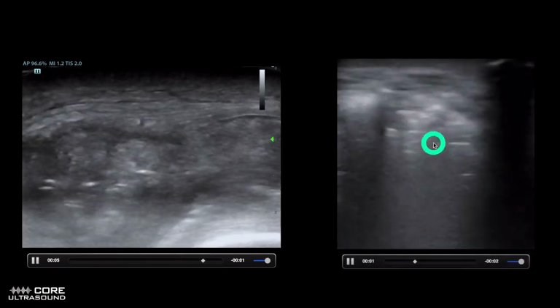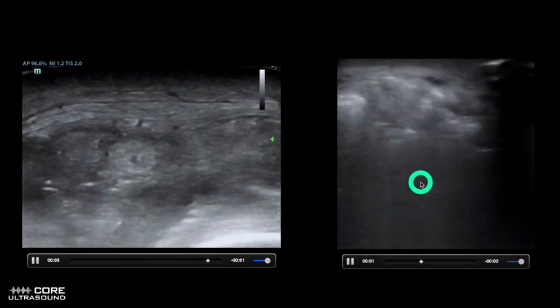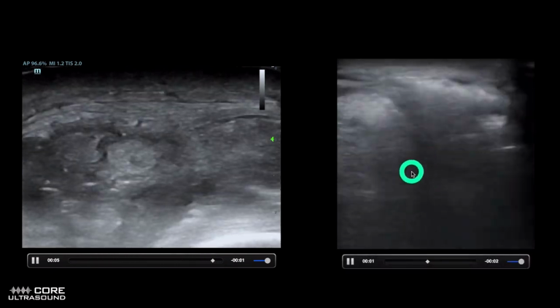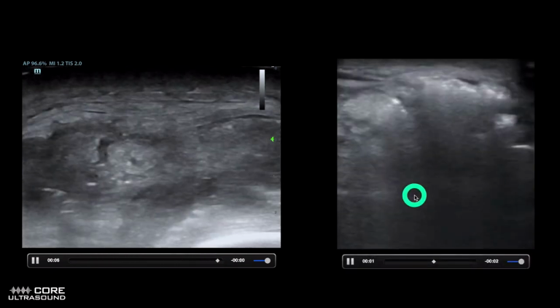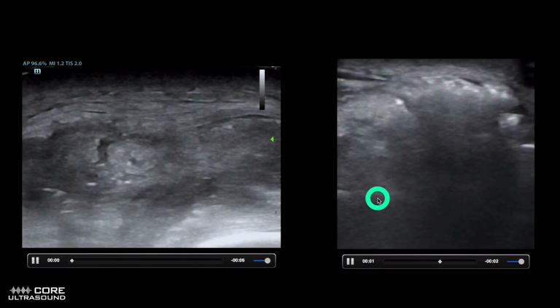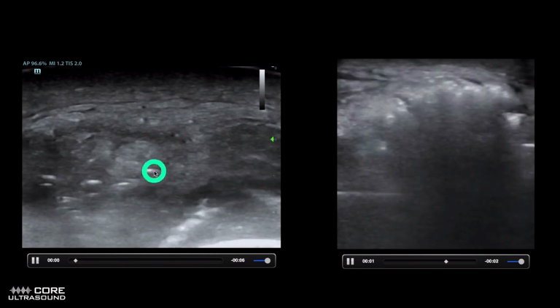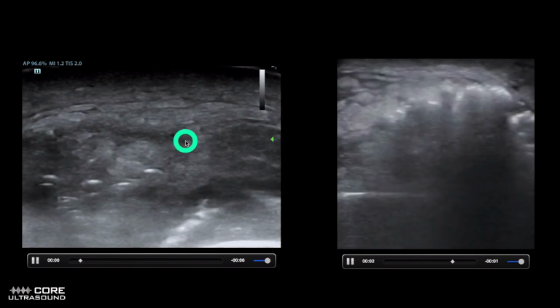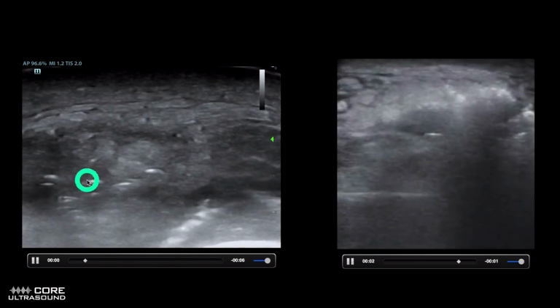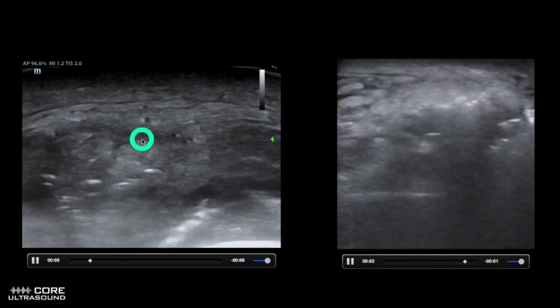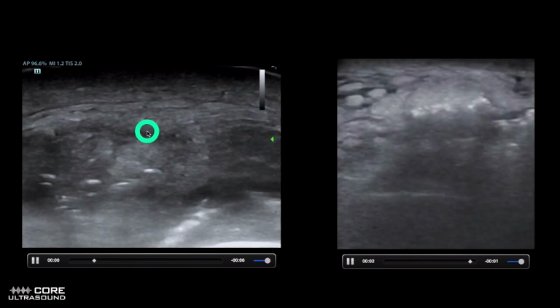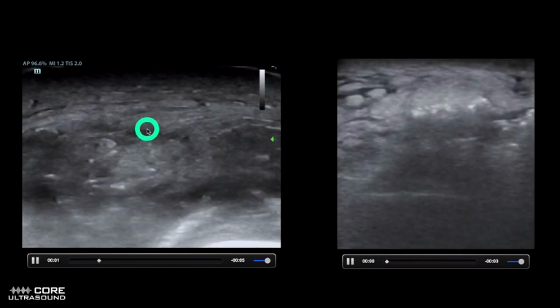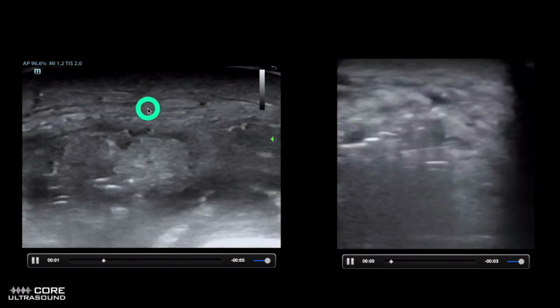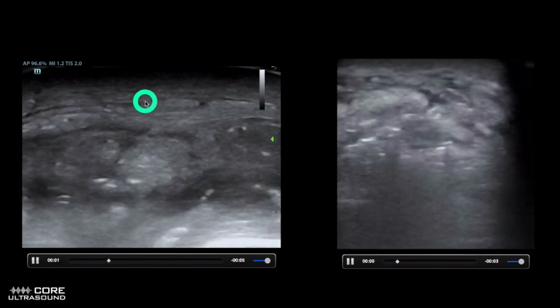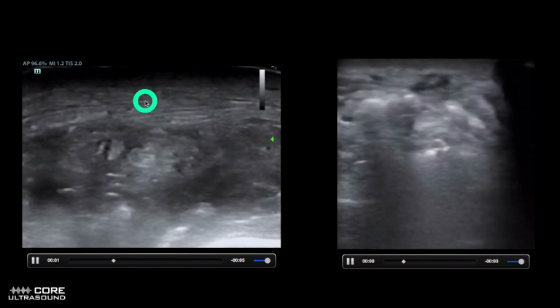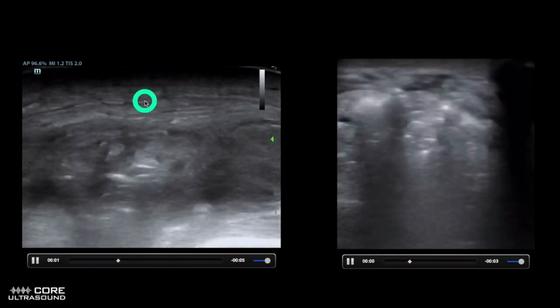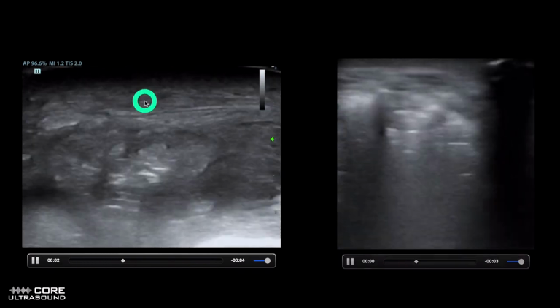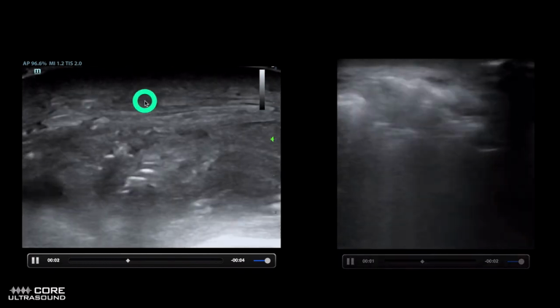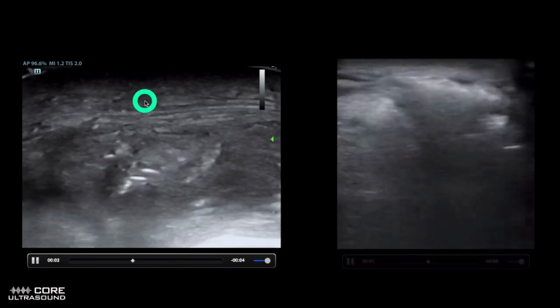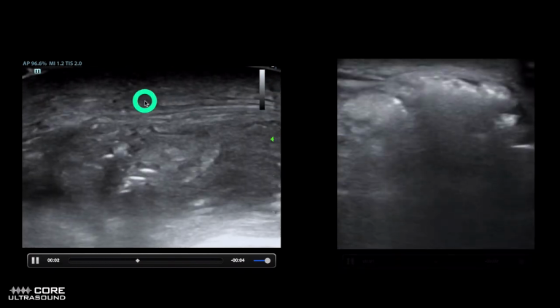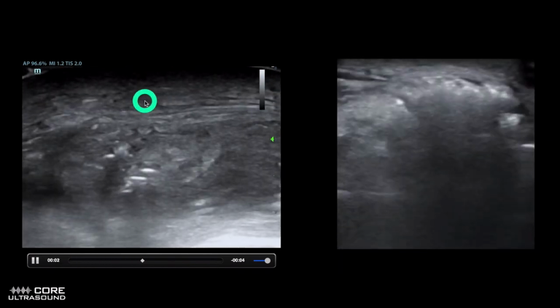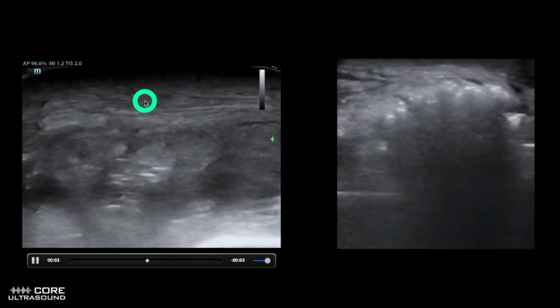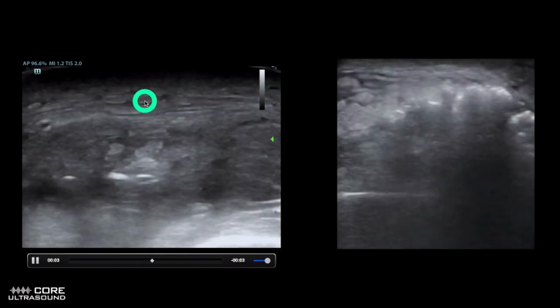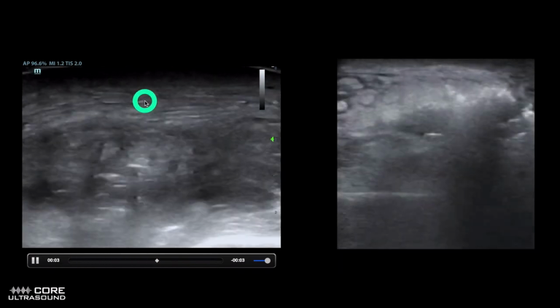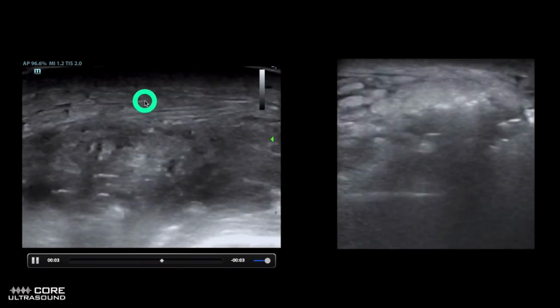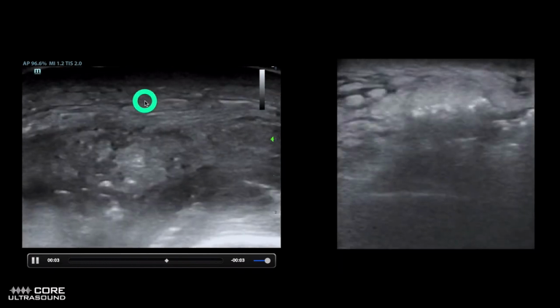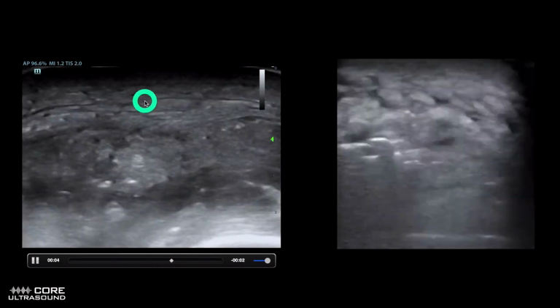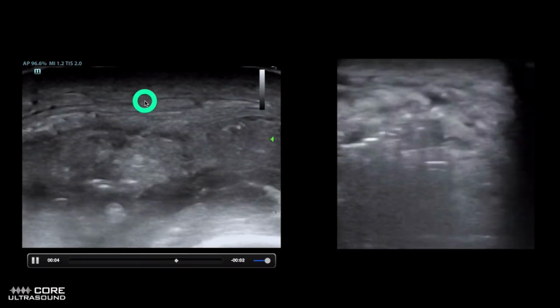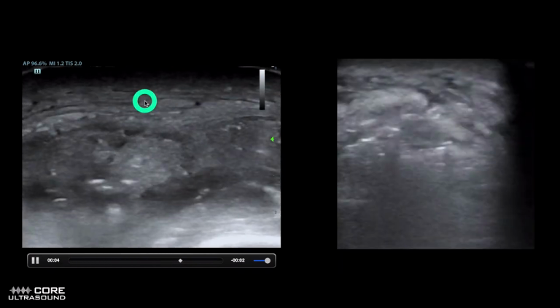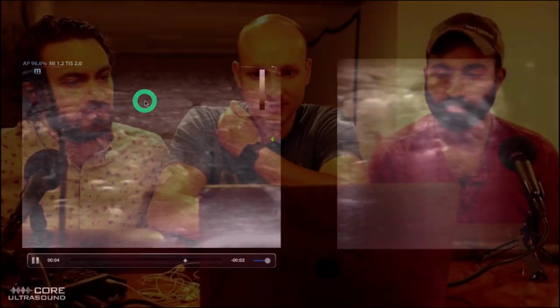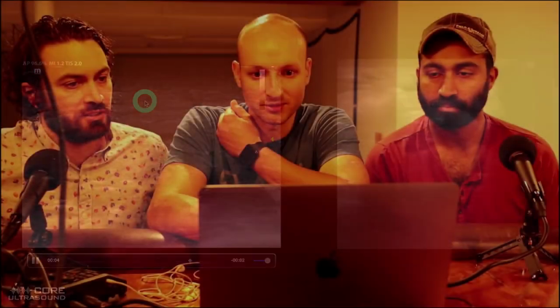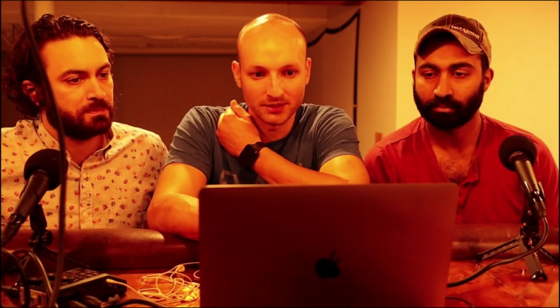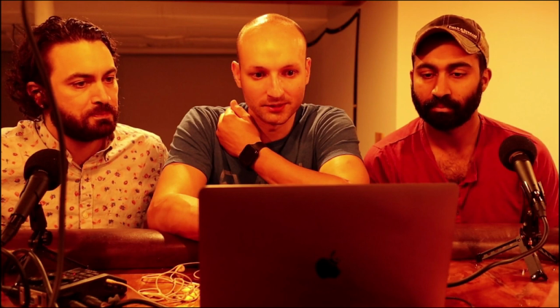So this is just chronic edema. The key difference is looking for the shadowing — shadowing's a big deal.